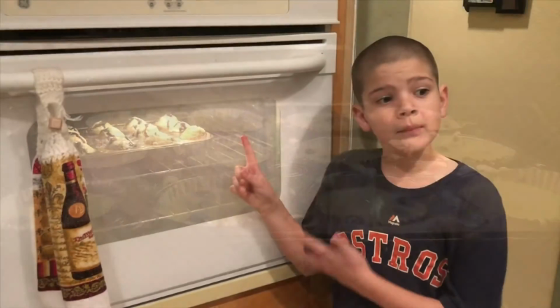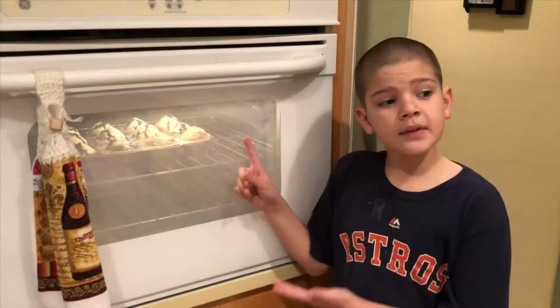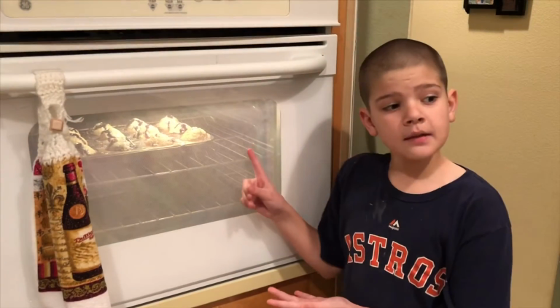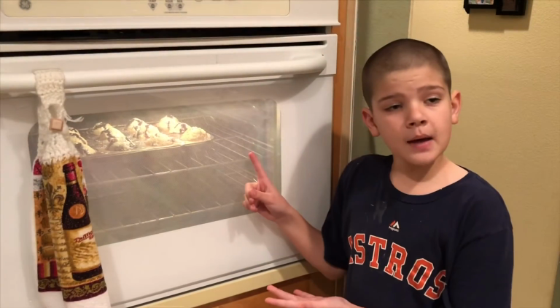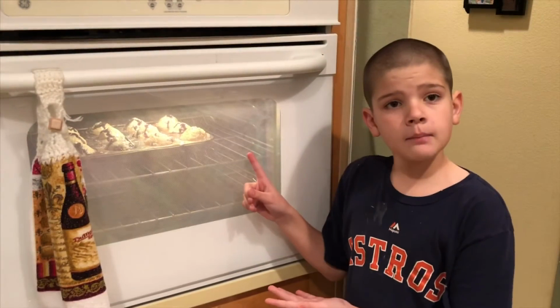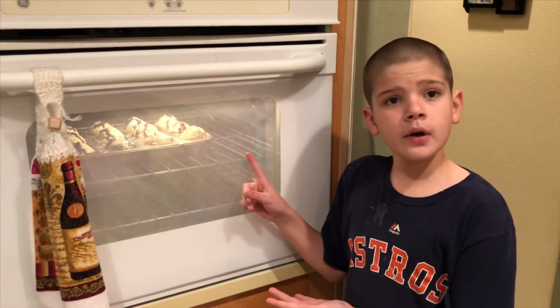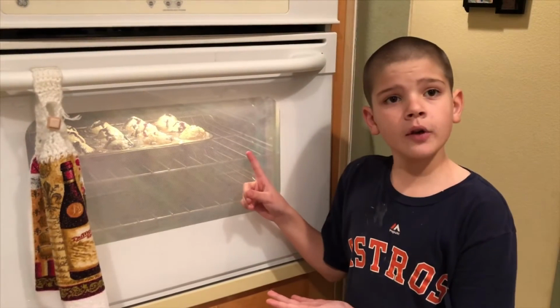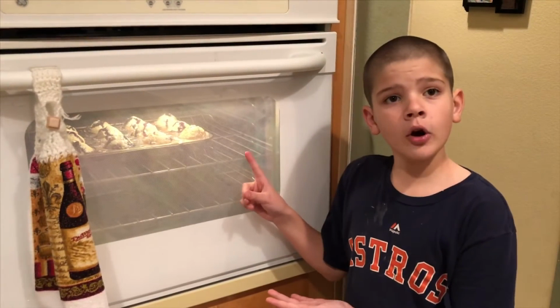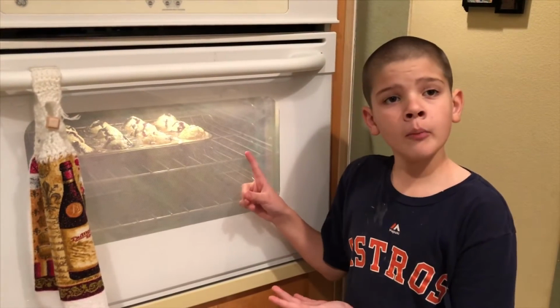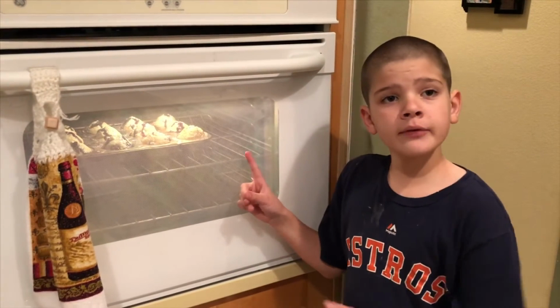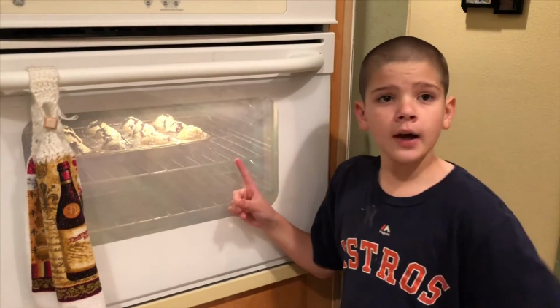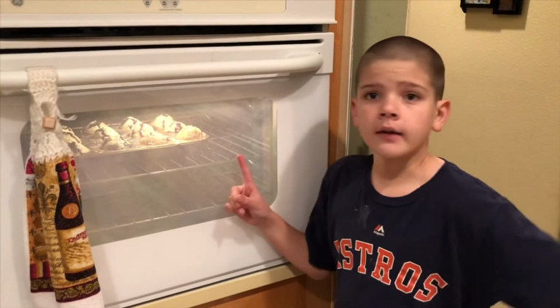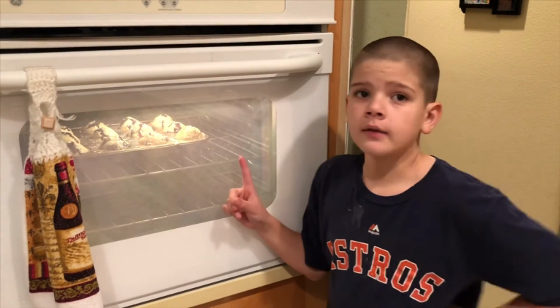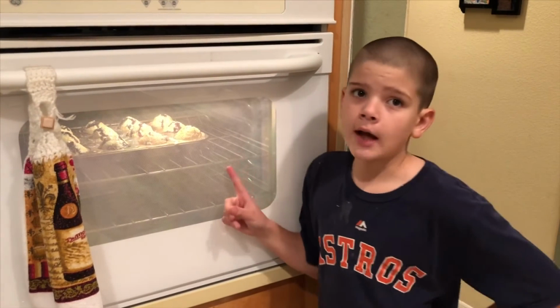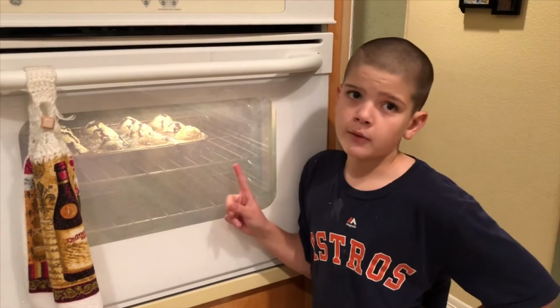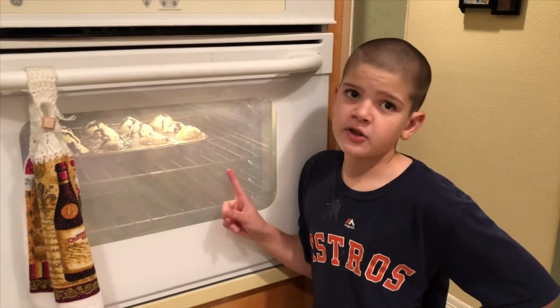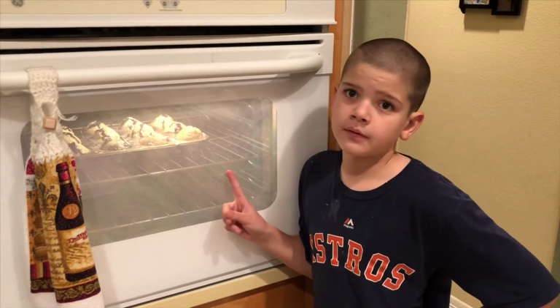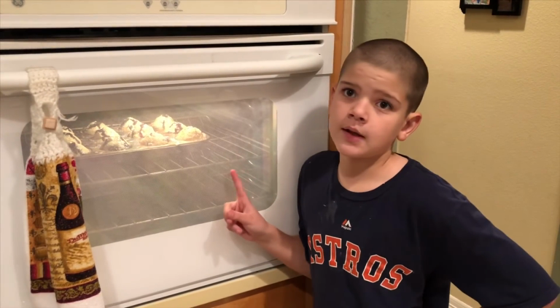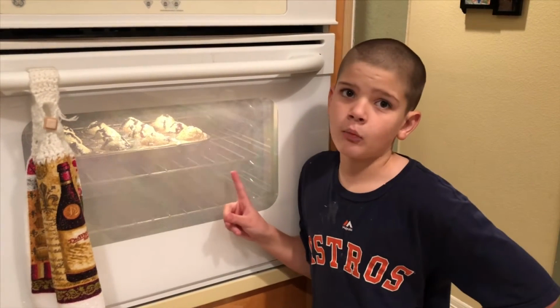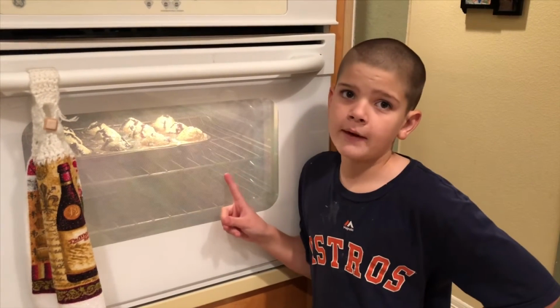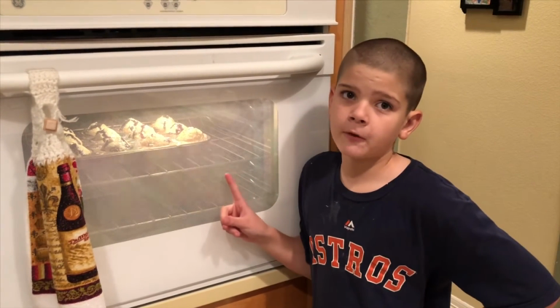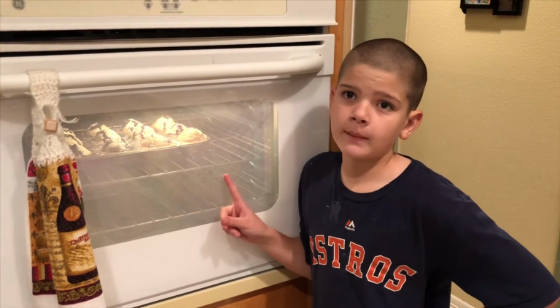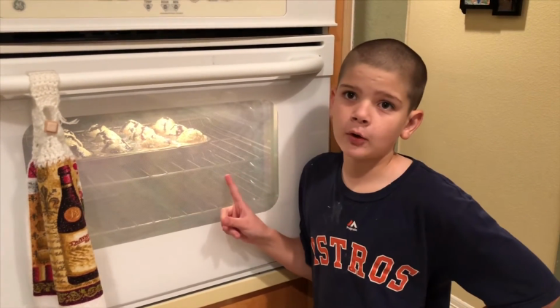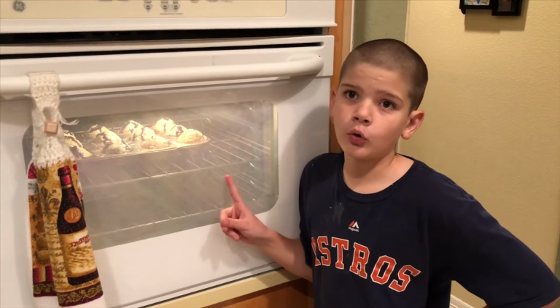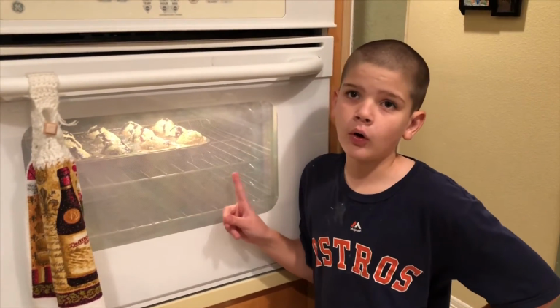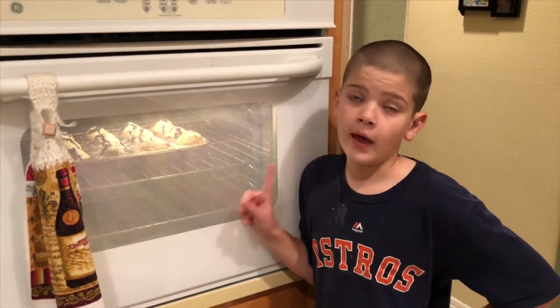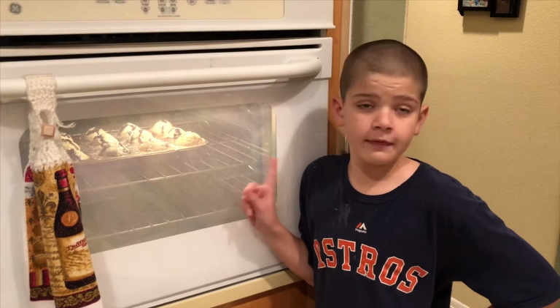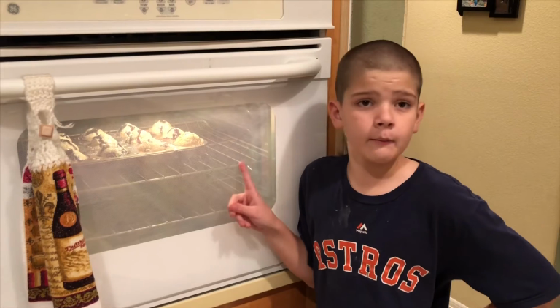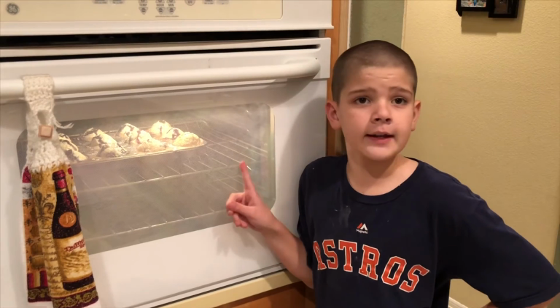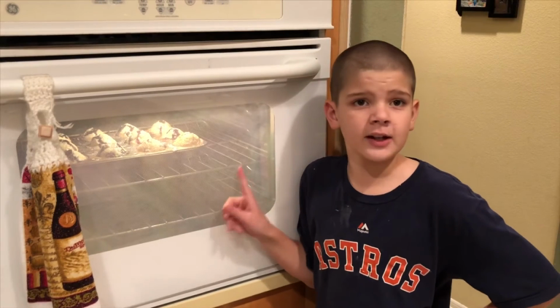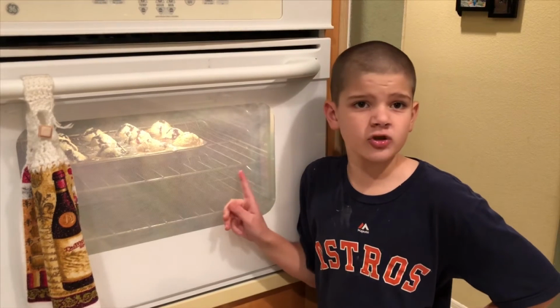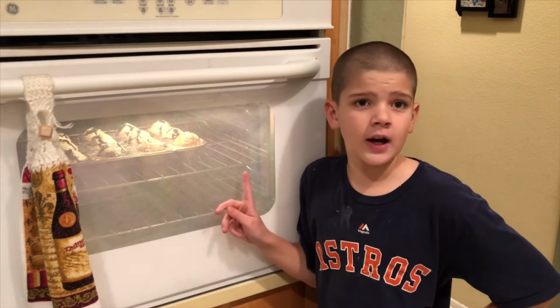These bad boys are almost done. Now we just need to wait for them to cool and then we get to try them.